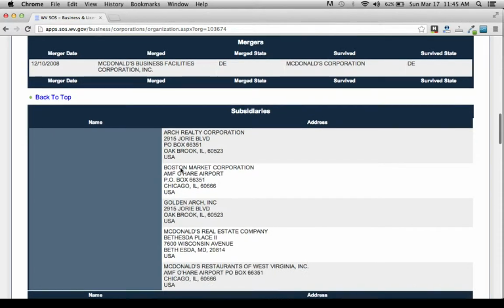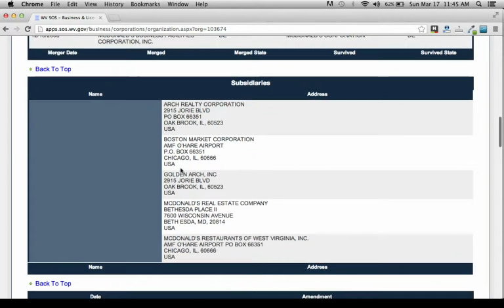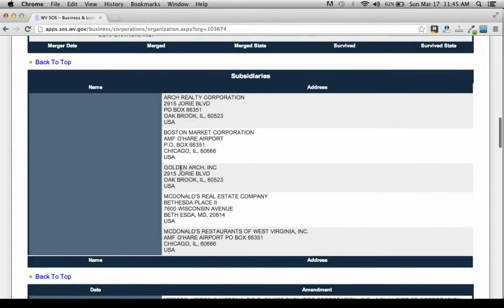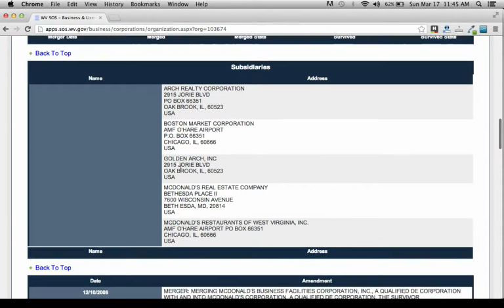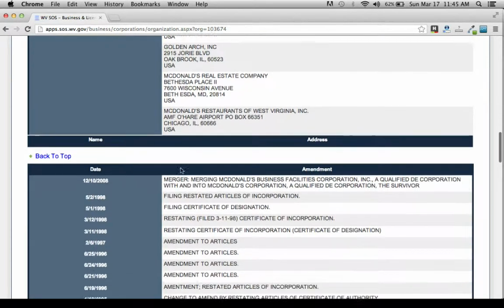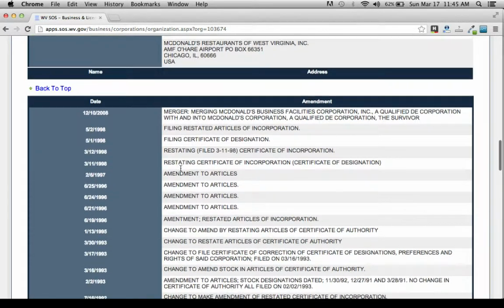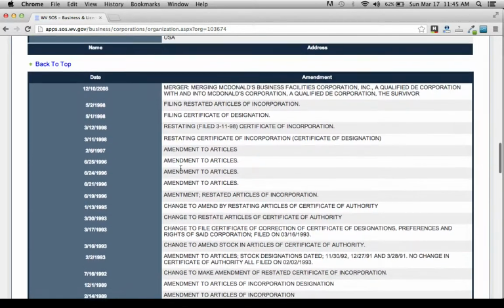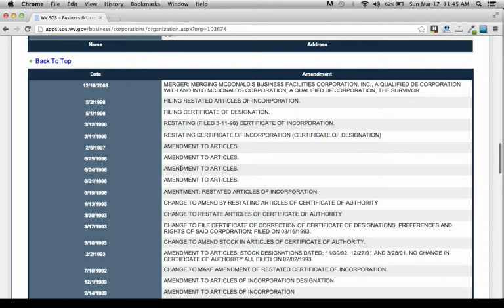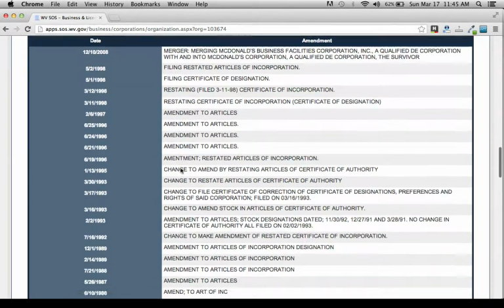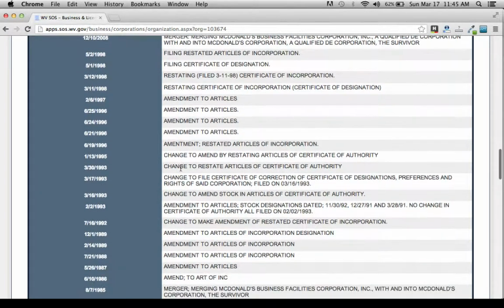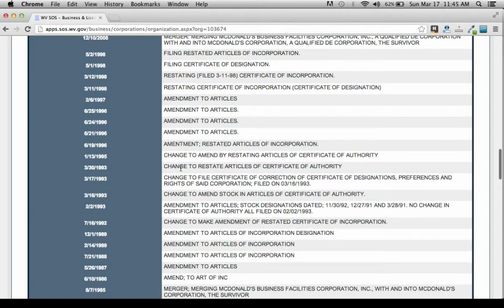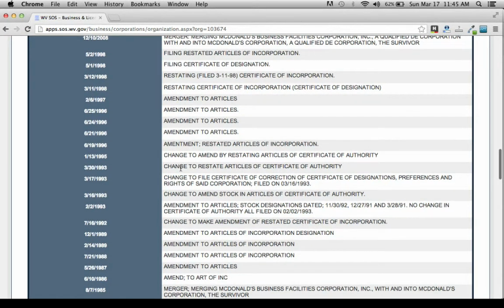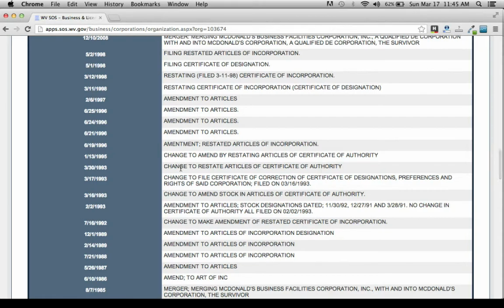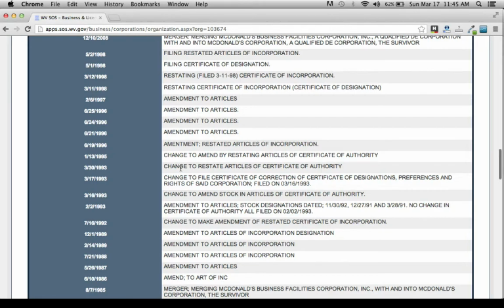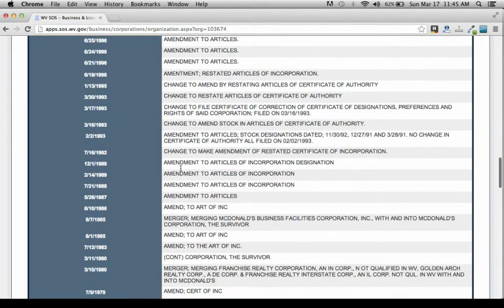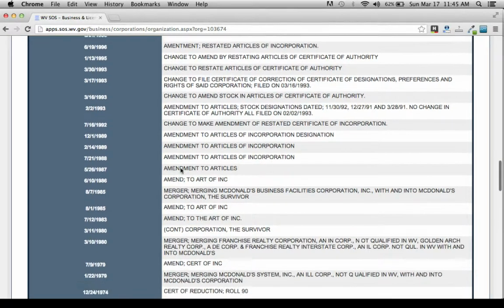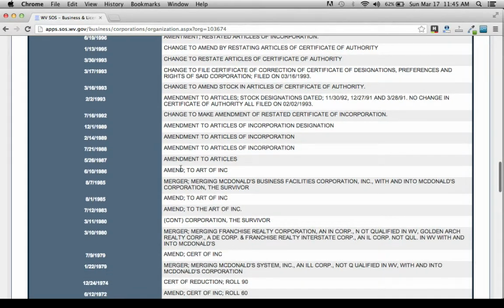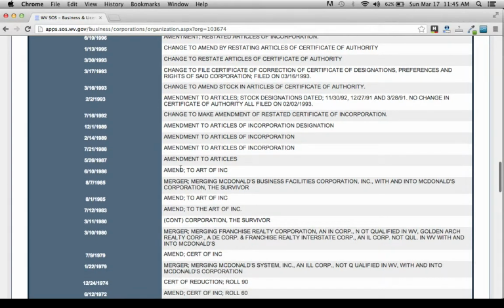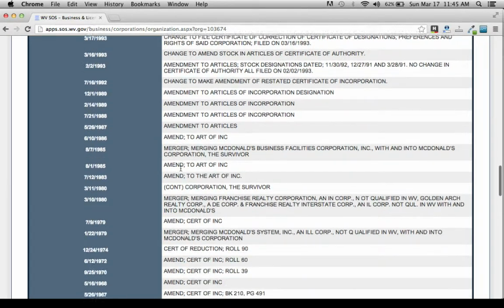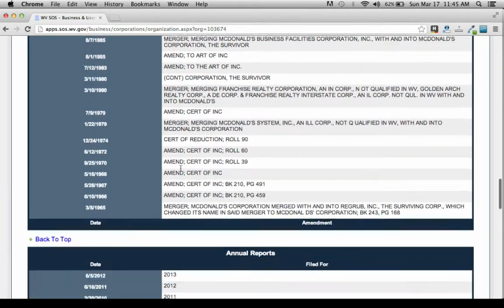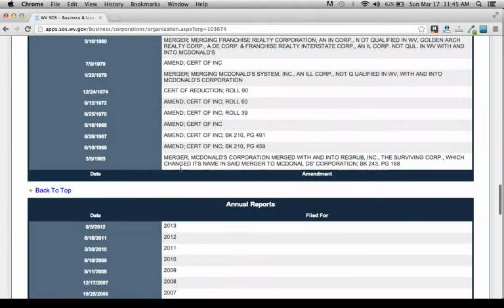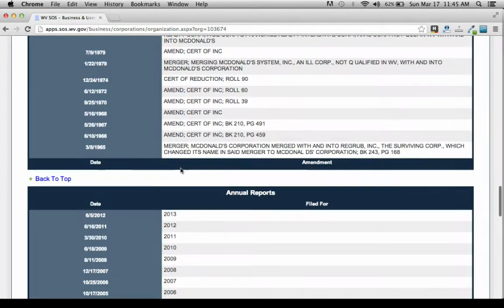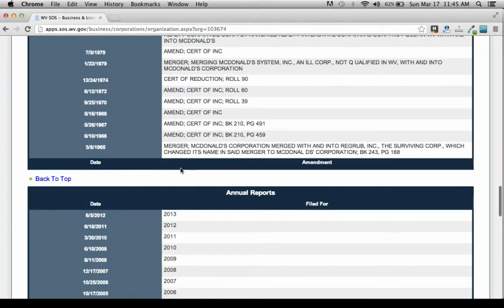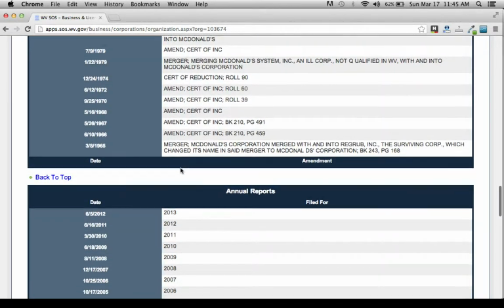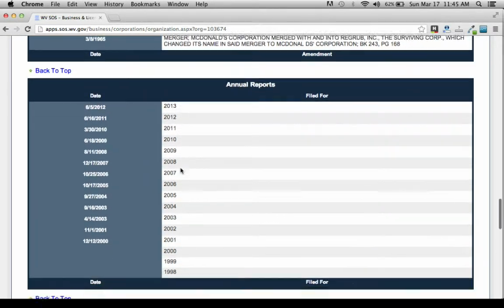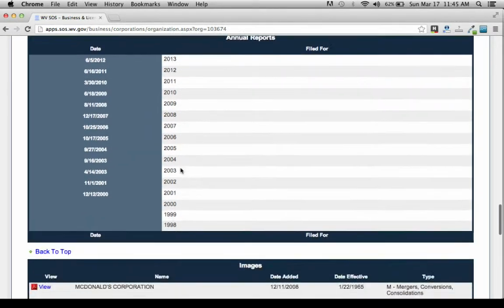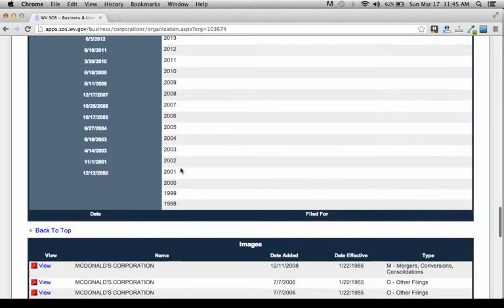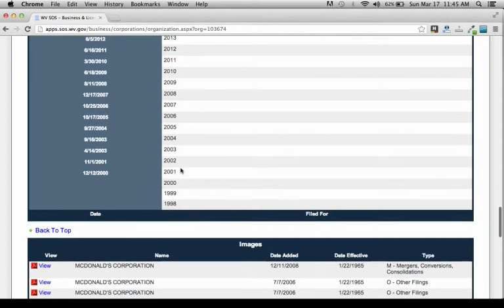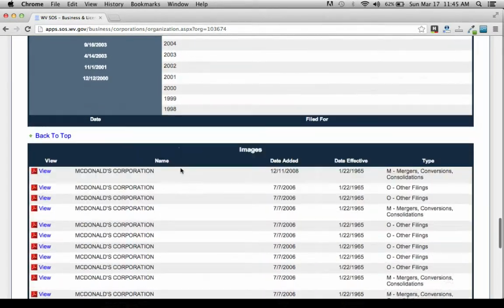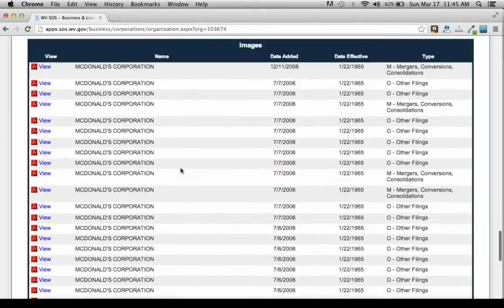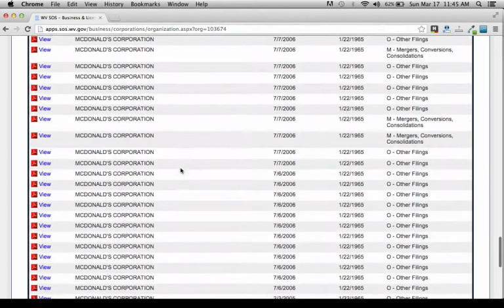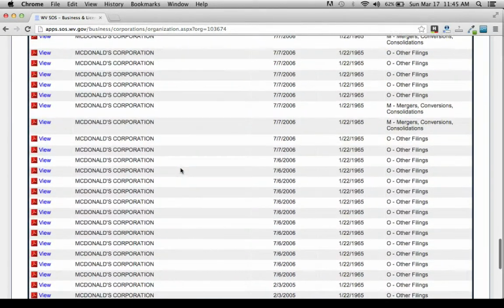Here's all the rest of their information. So that's it — that's how you can do a simple search of corporations in West Virginia.